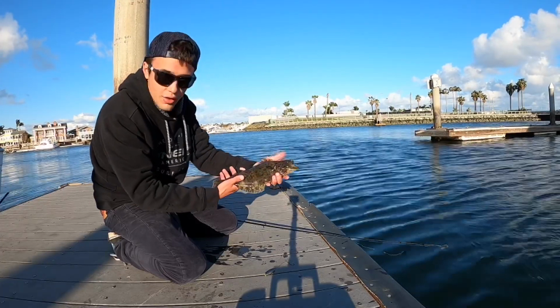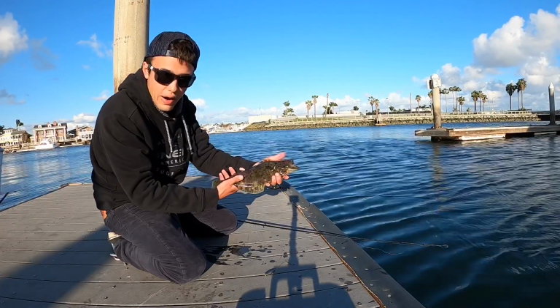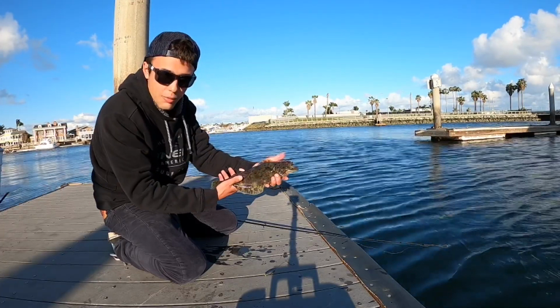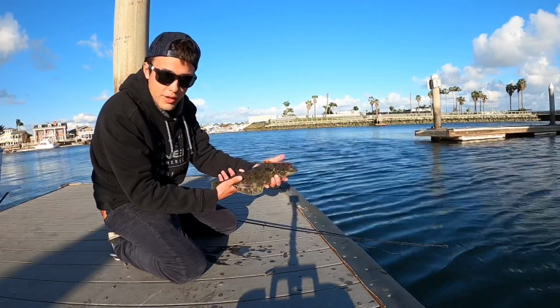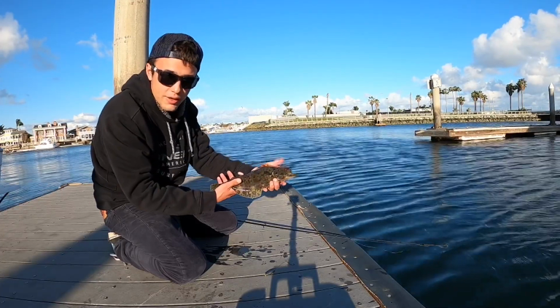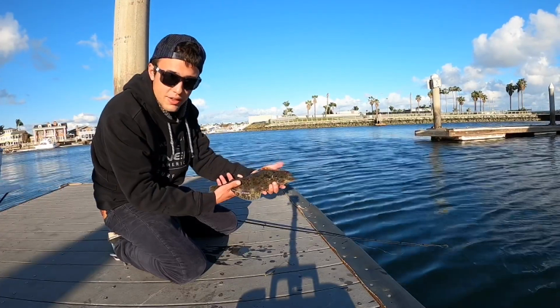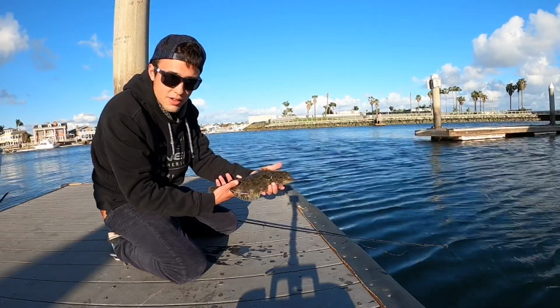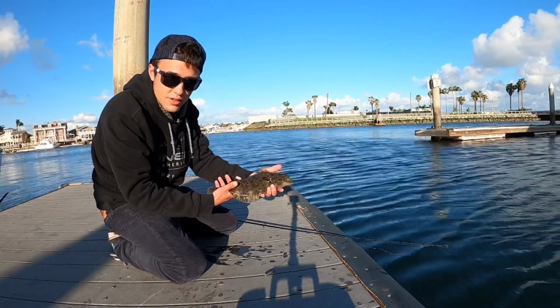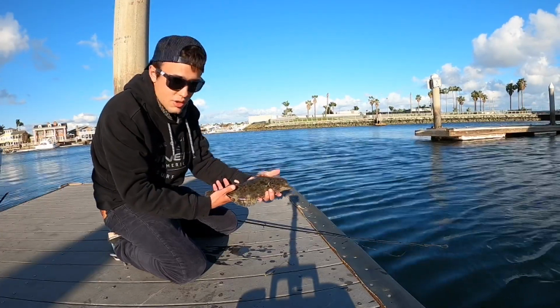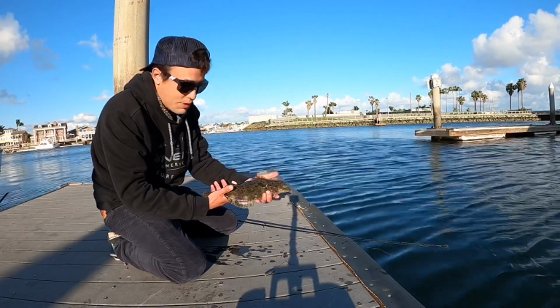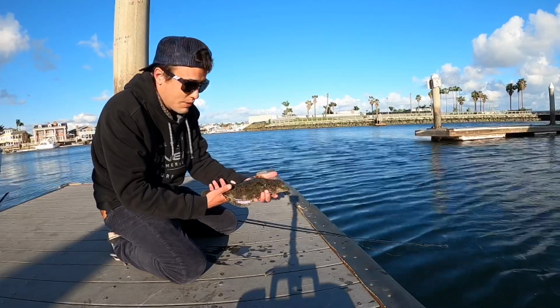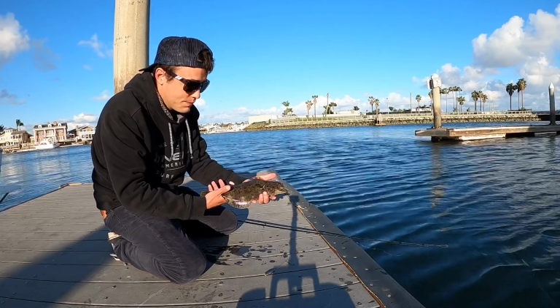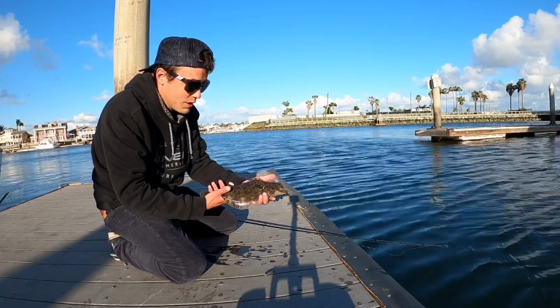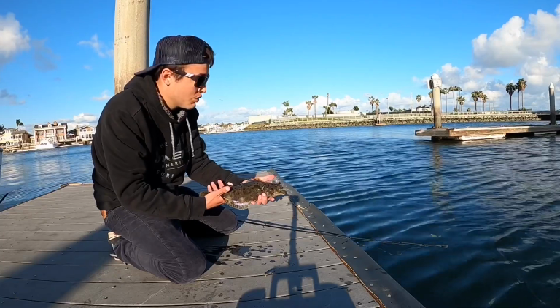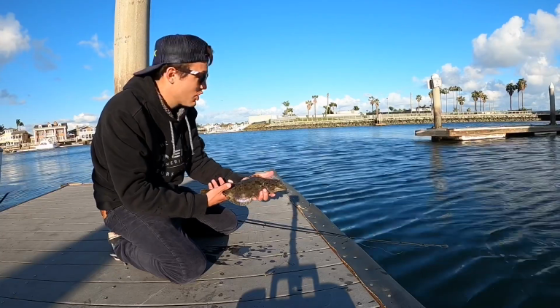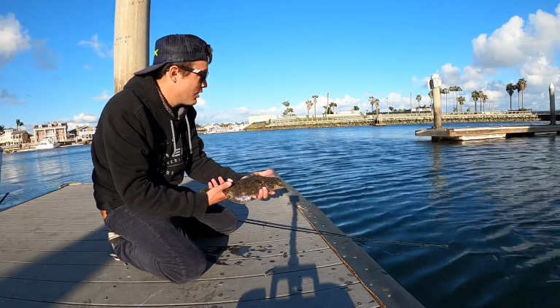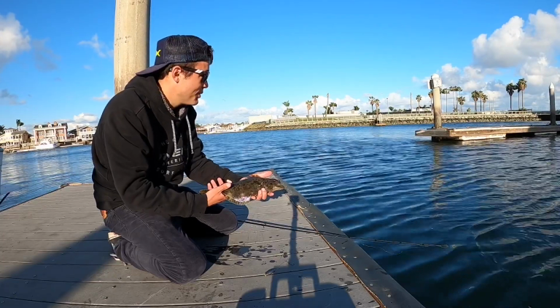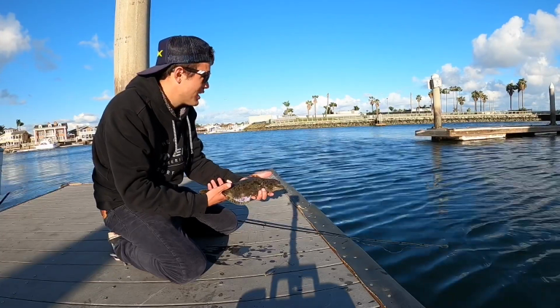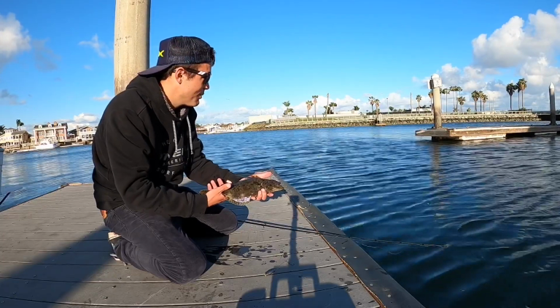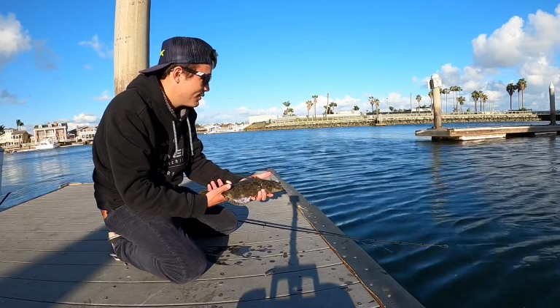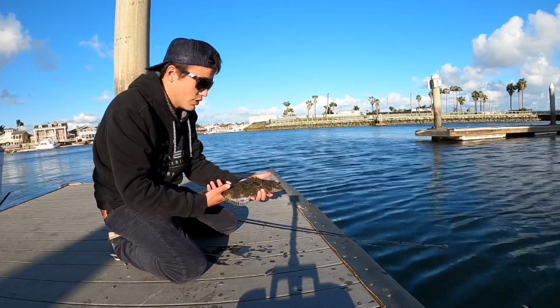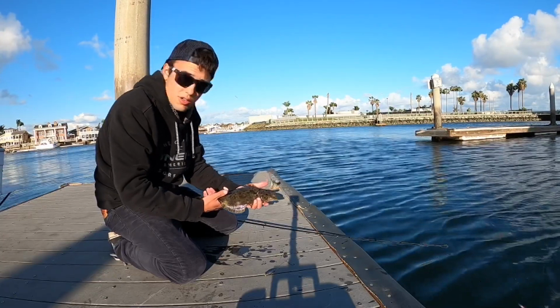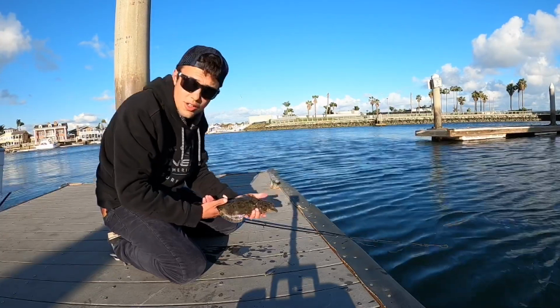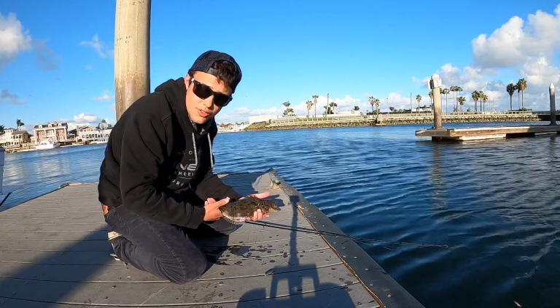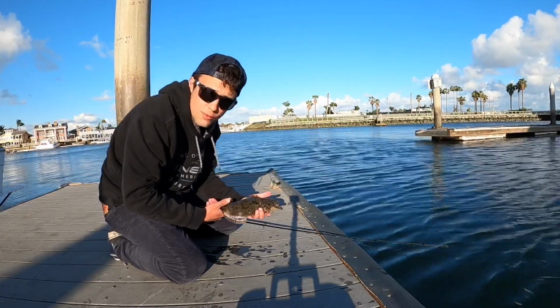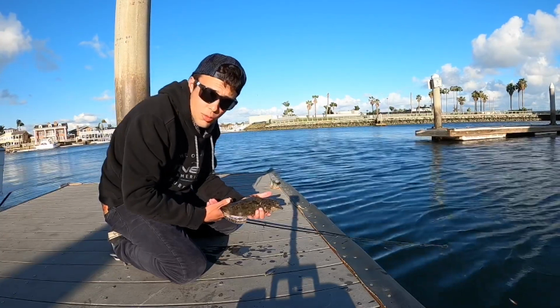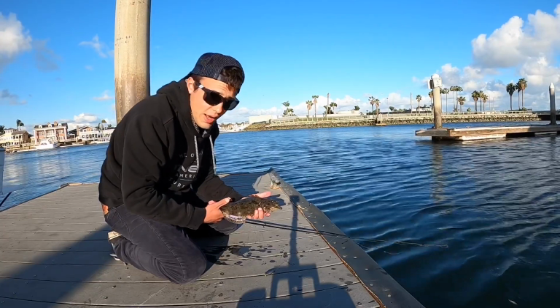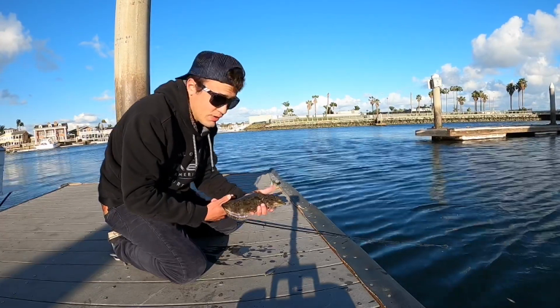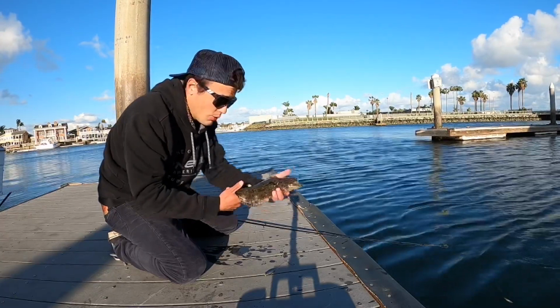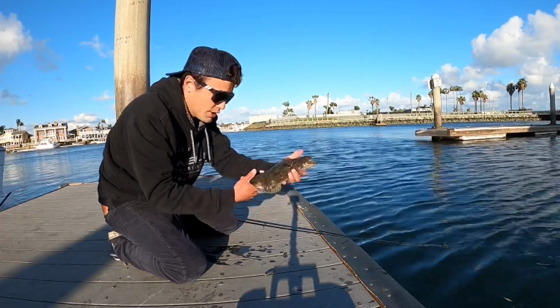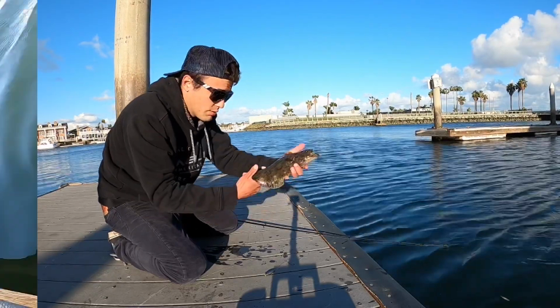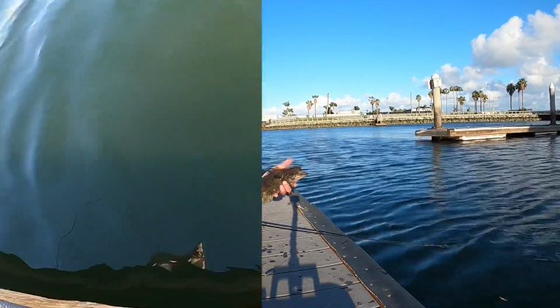Another halibut! Still got a little bit of time left, so get a few more casts in and hopefully get some more.